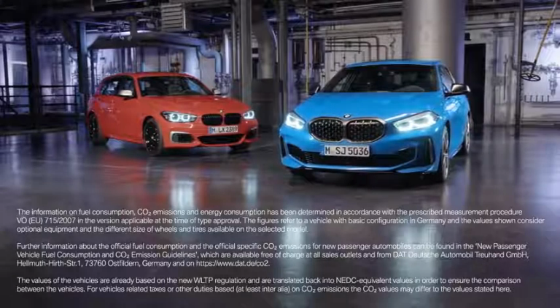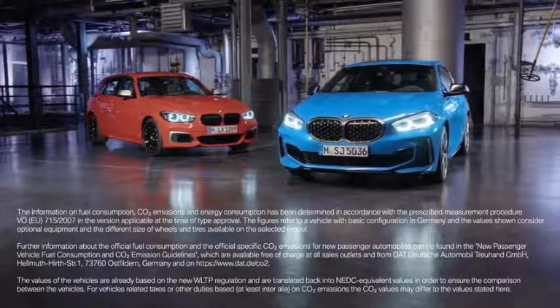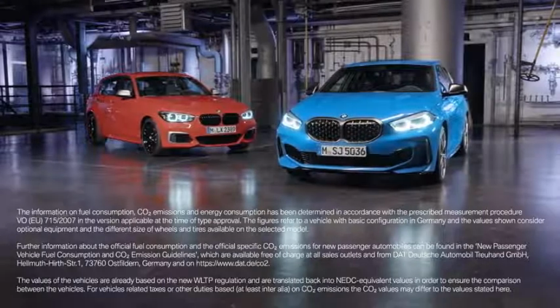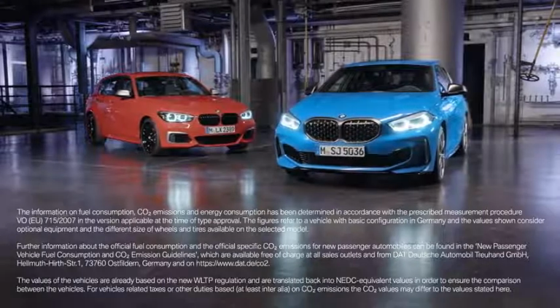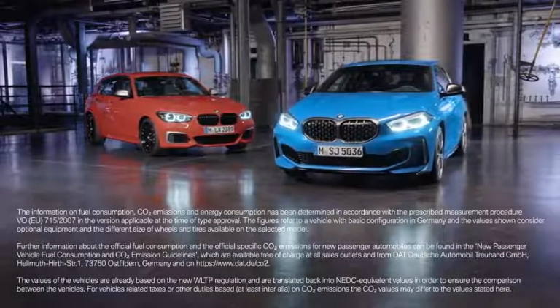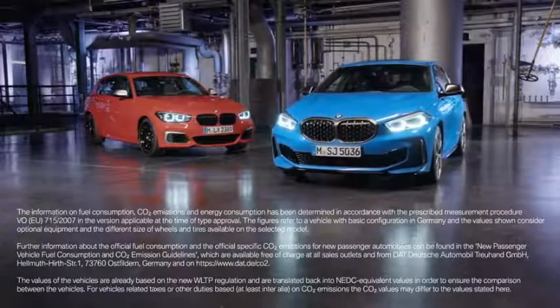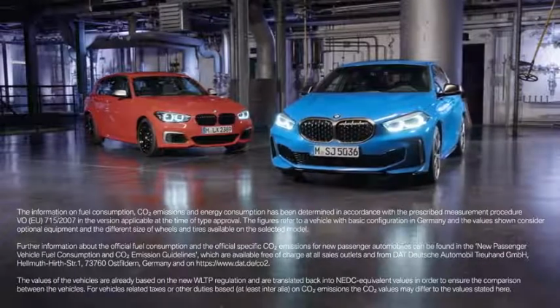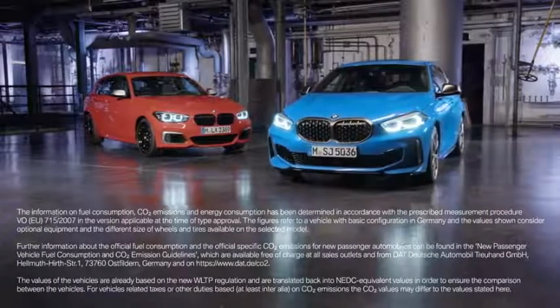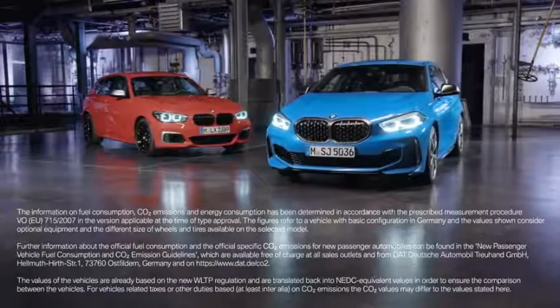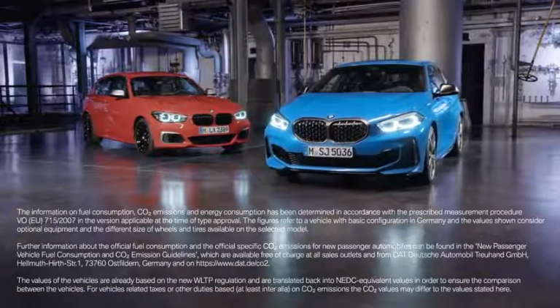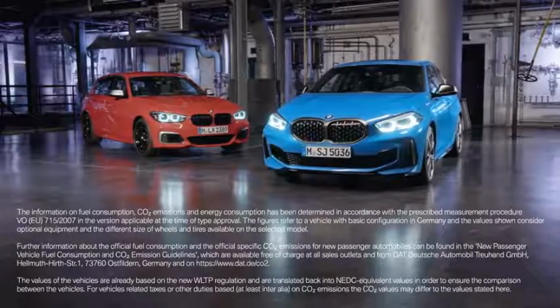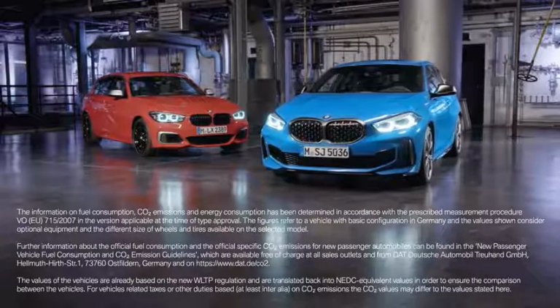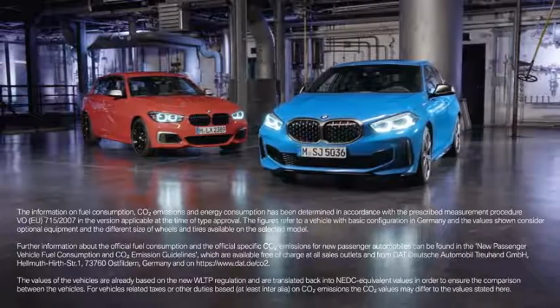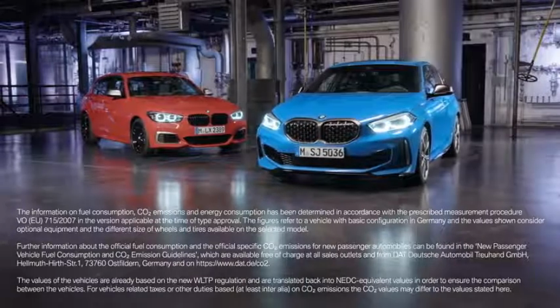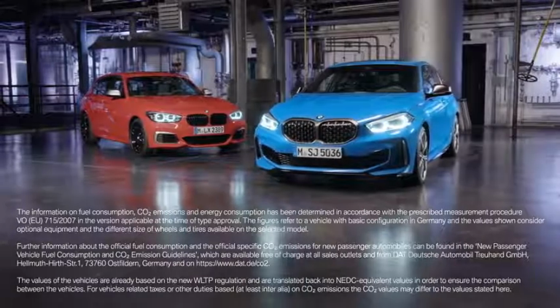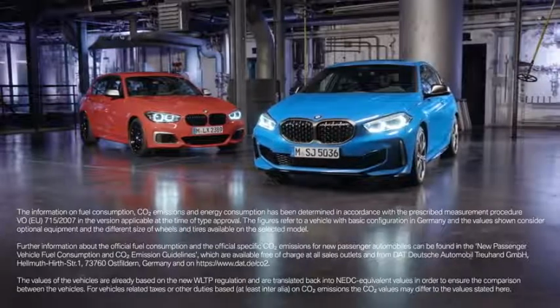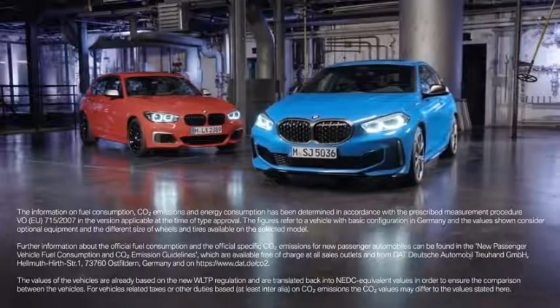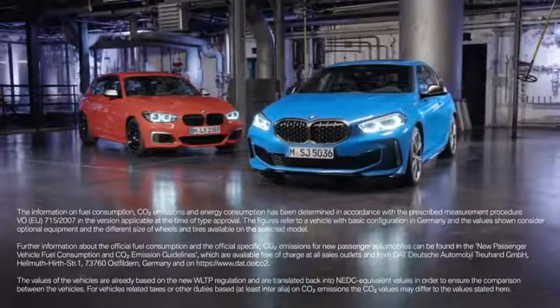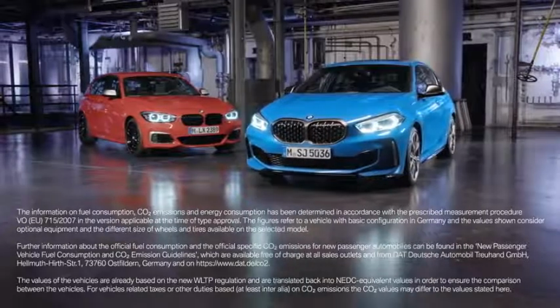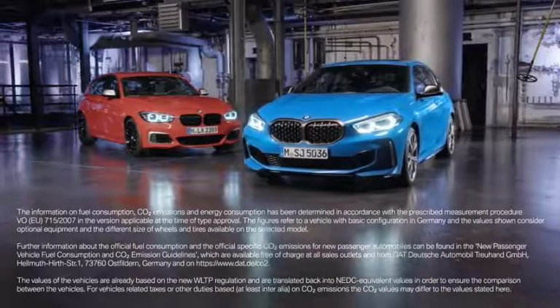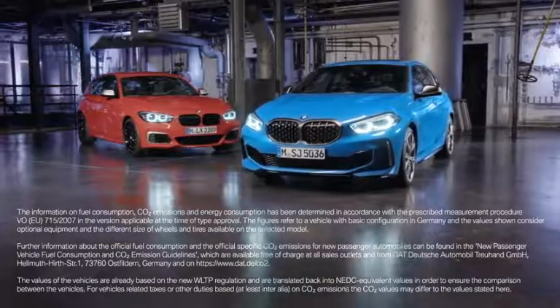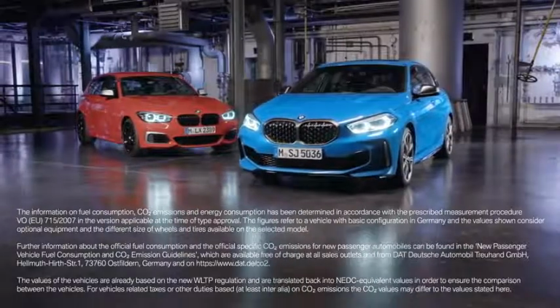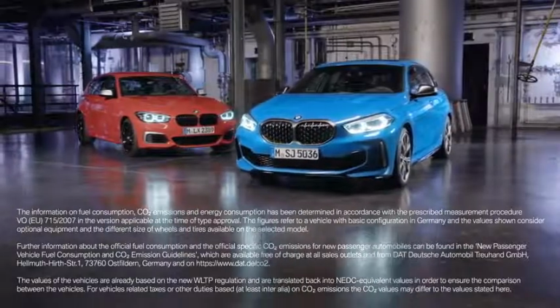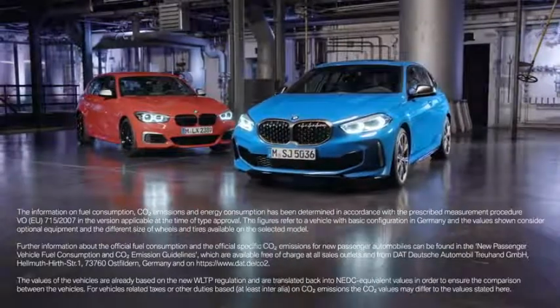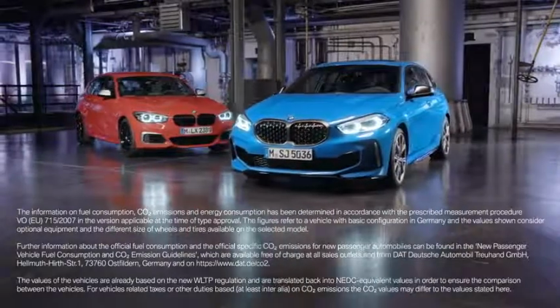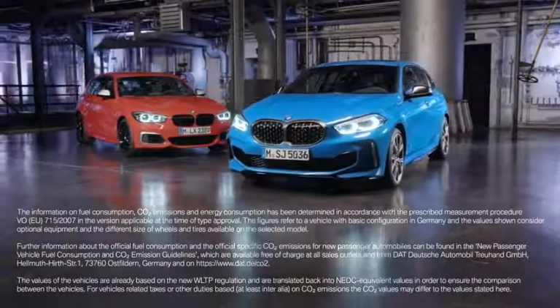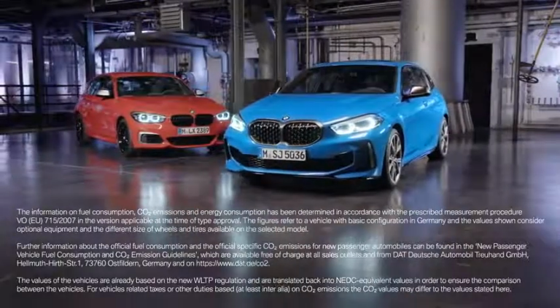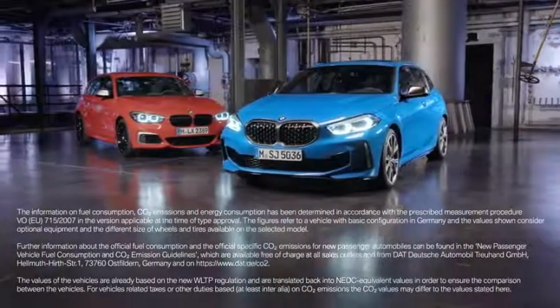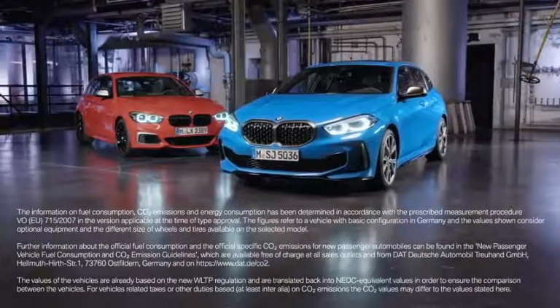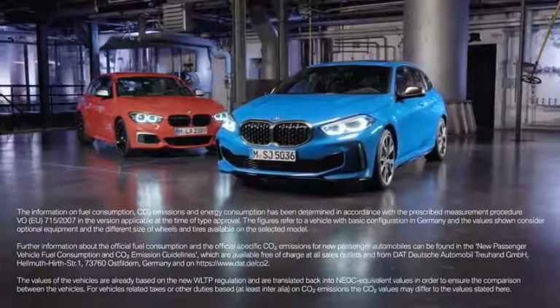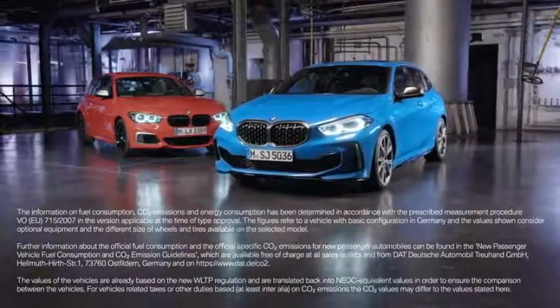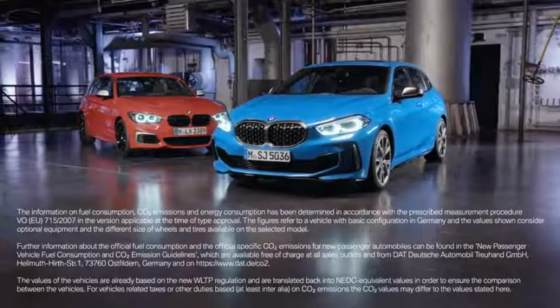The all-new BMW 1 Series comes with a highly emotional aero-aesthetic design and state-of-the-art connectivity.